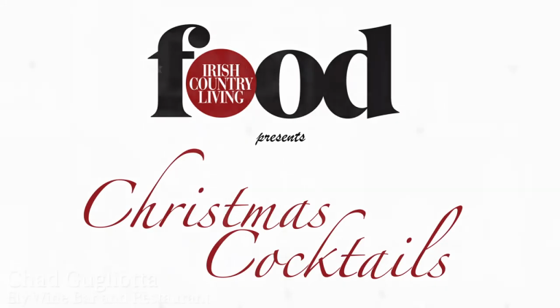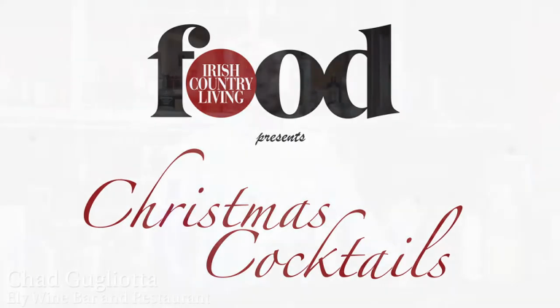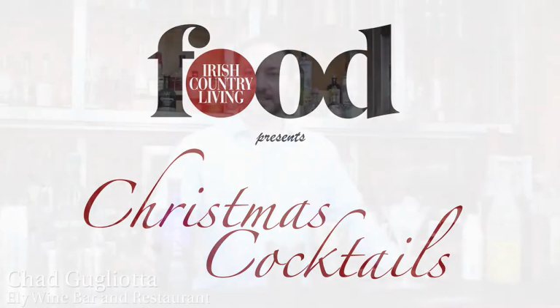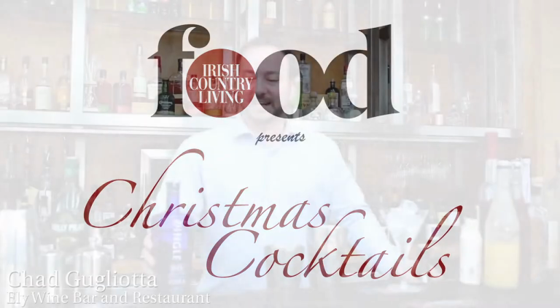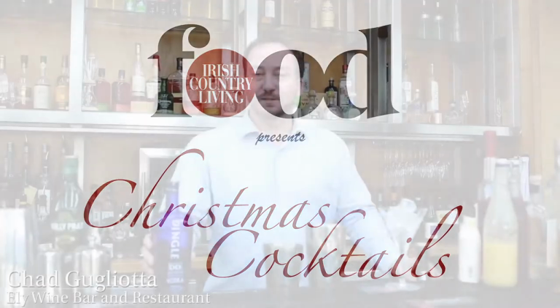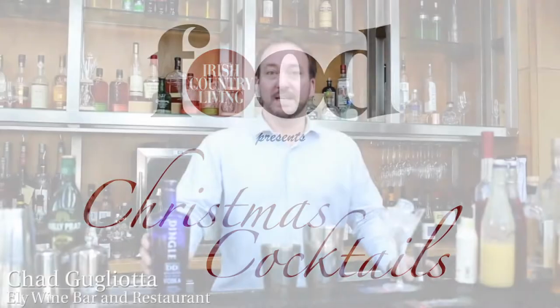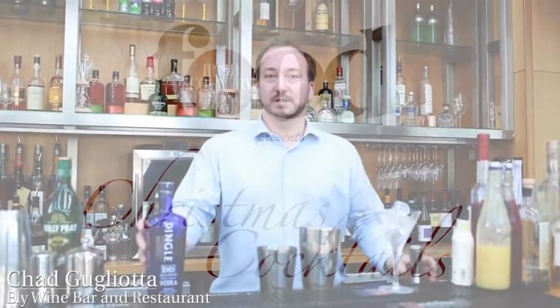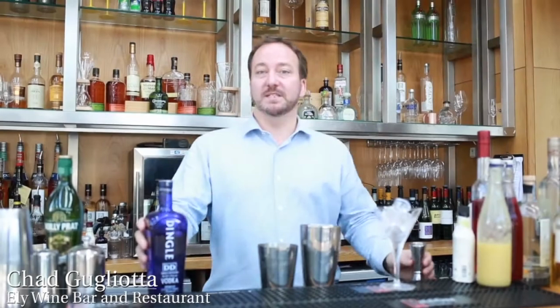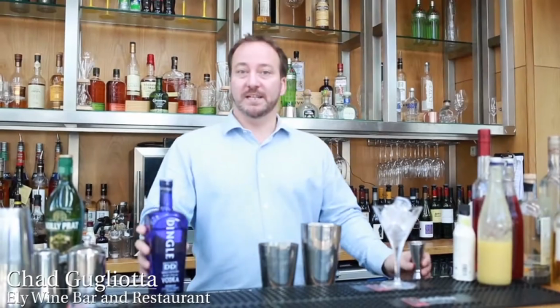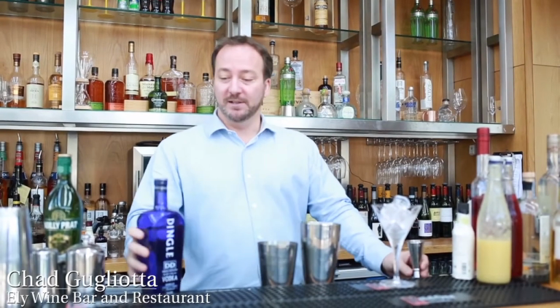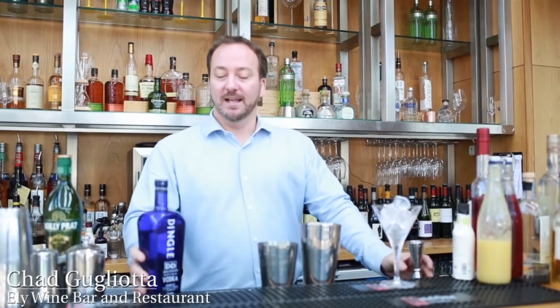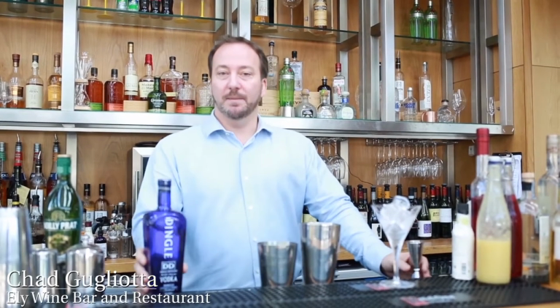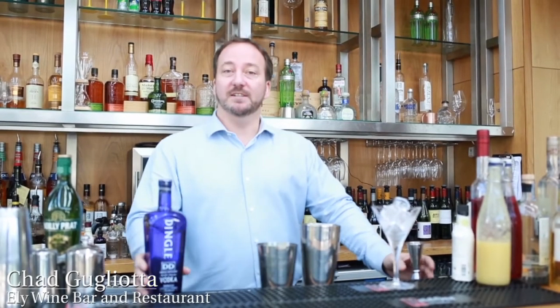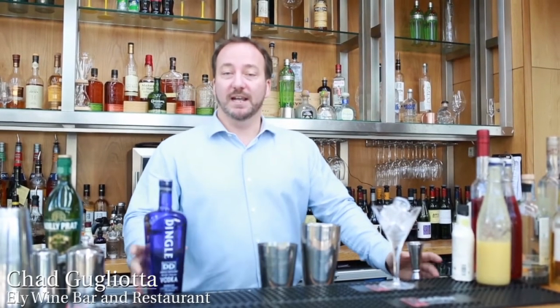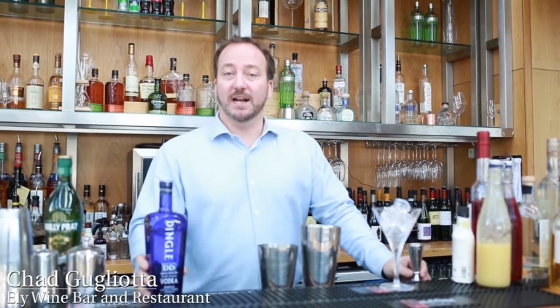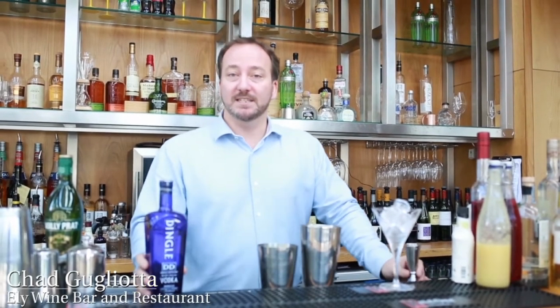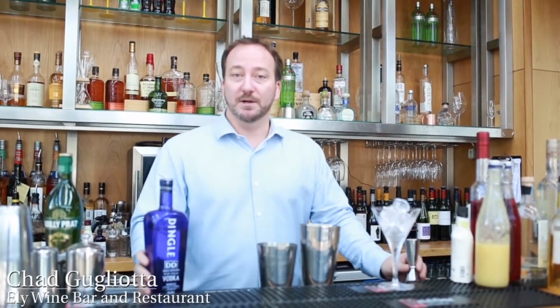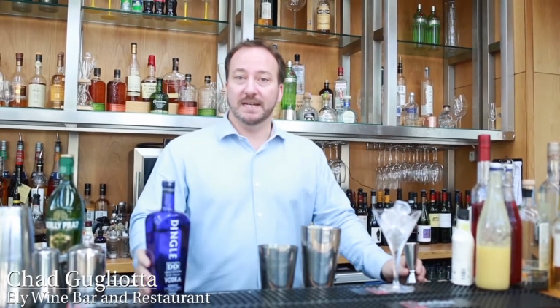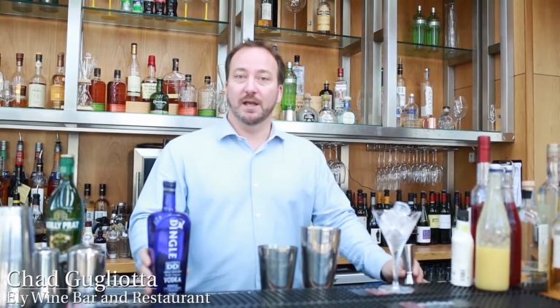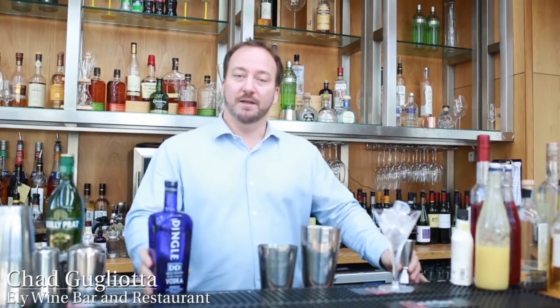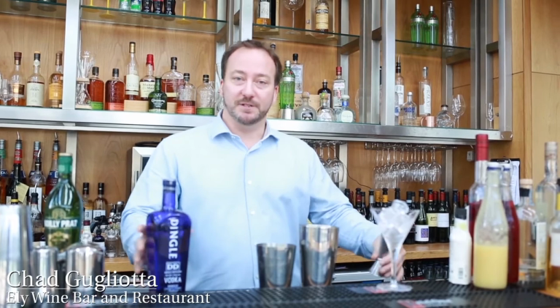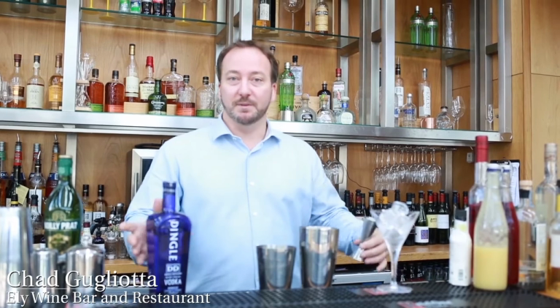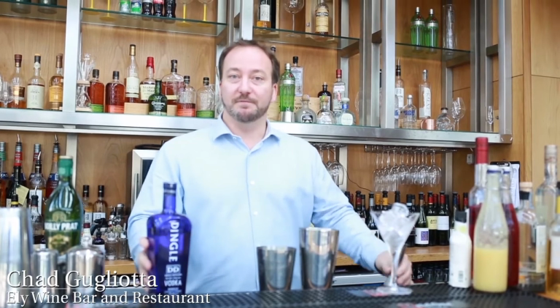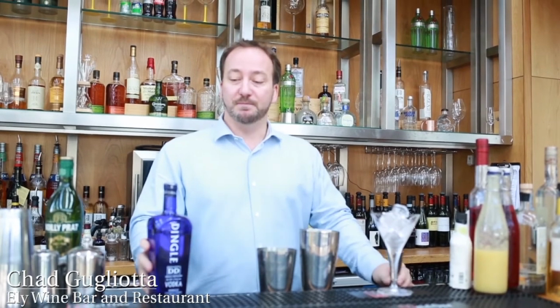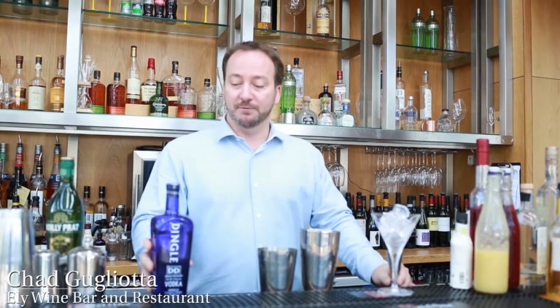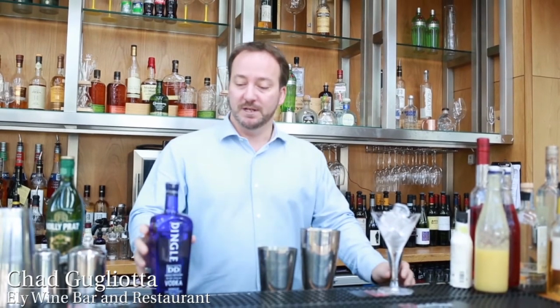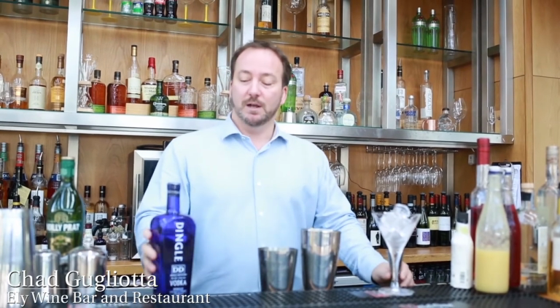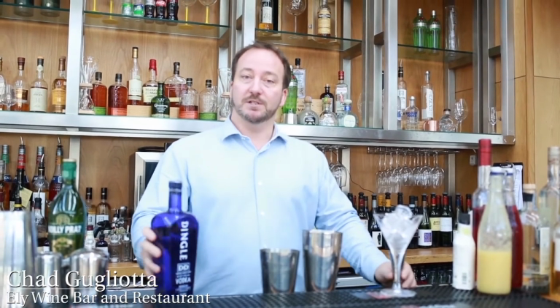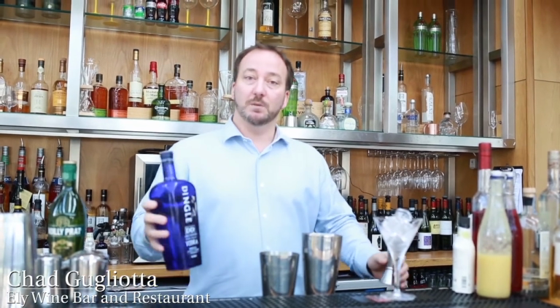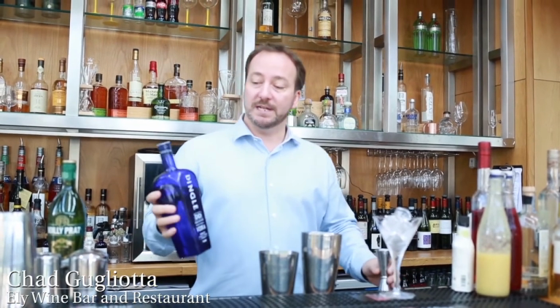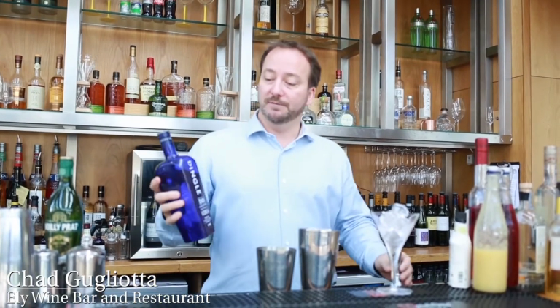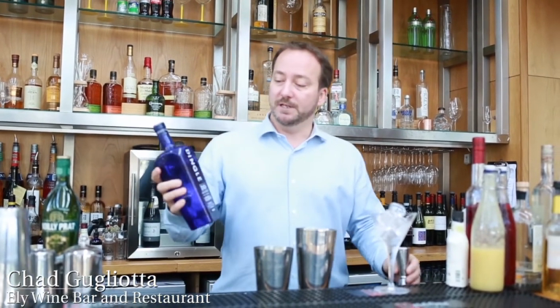Our first cocktail today is Spending Christmas in Dingle, our take on a classic martini infused with a bit of fresh beetroot. We're going to start with Dingle Vodka.